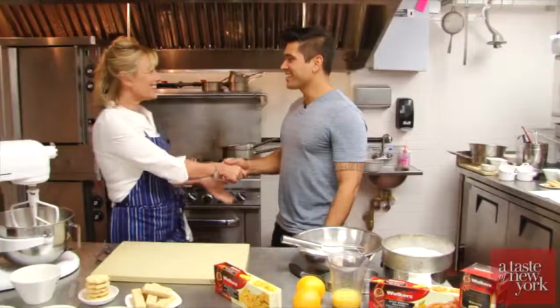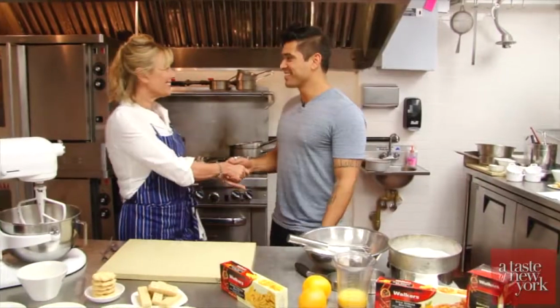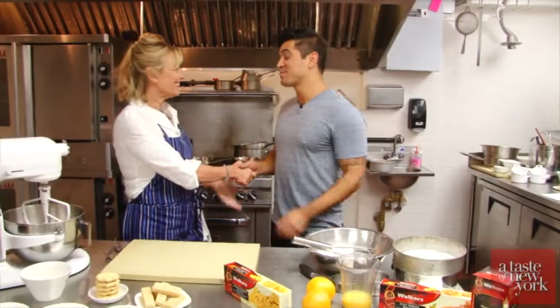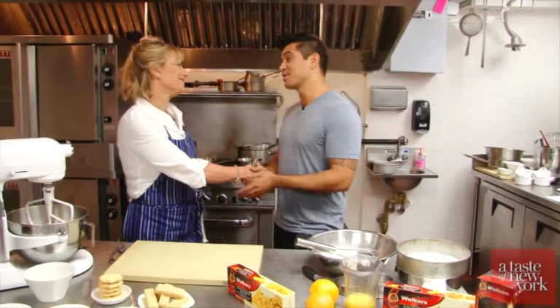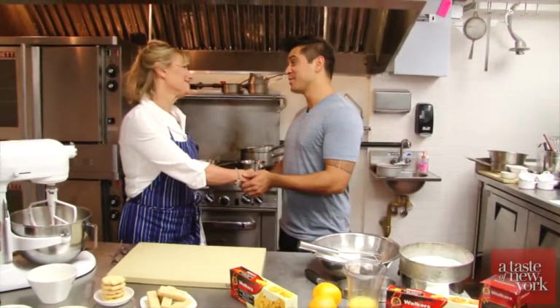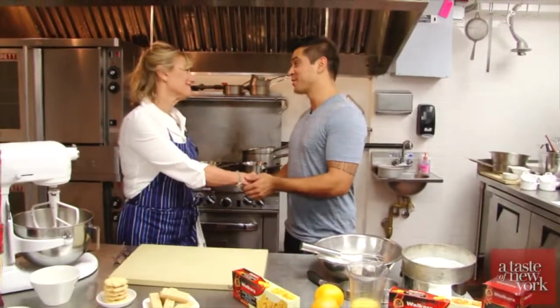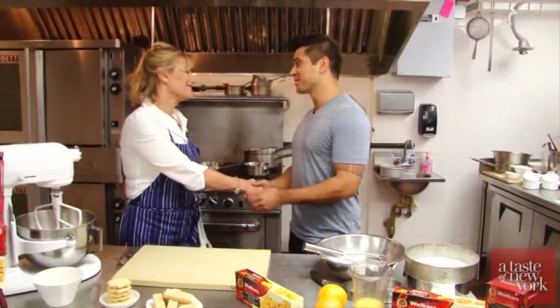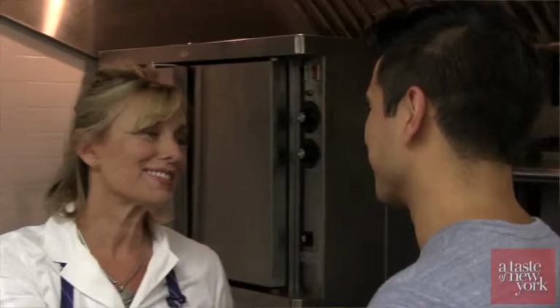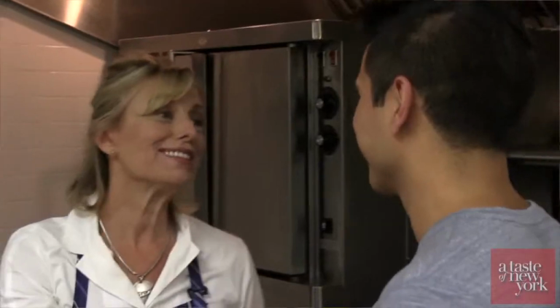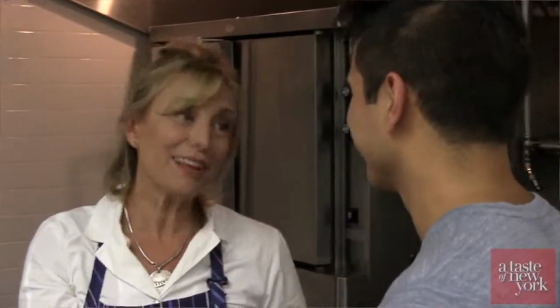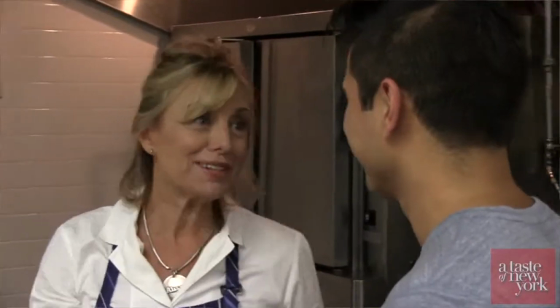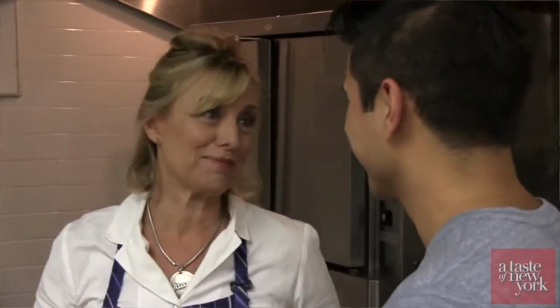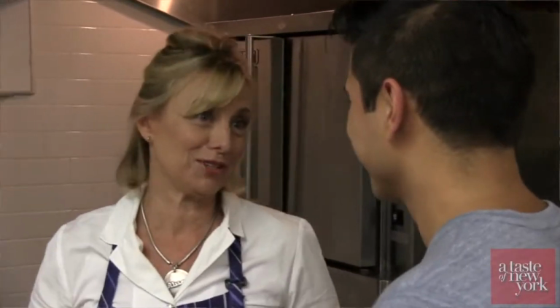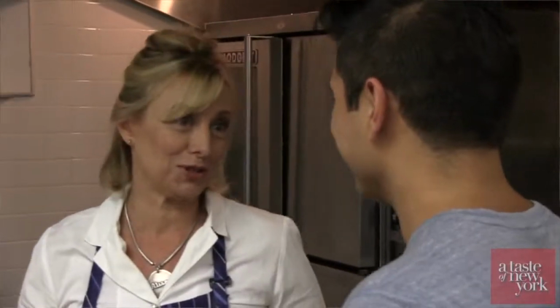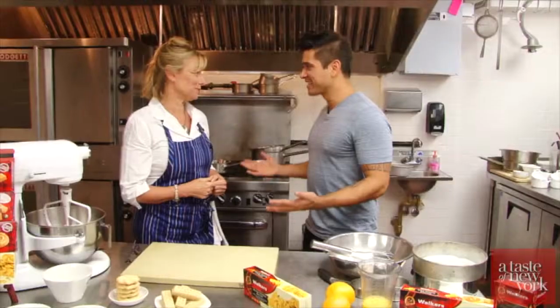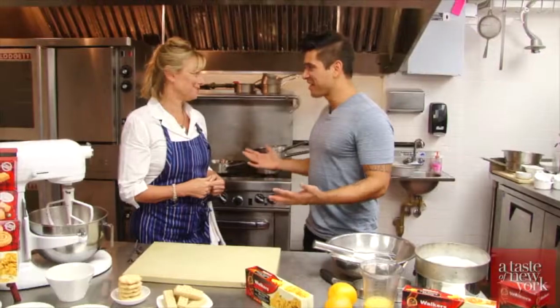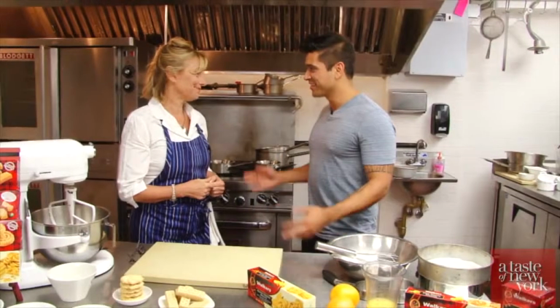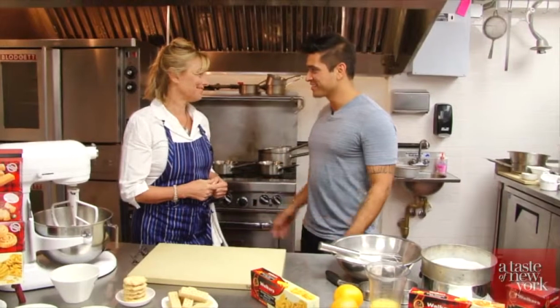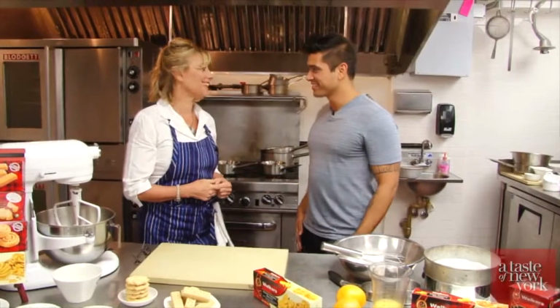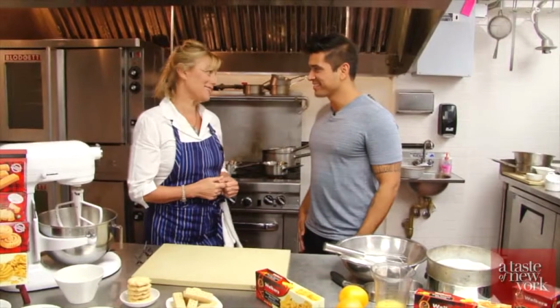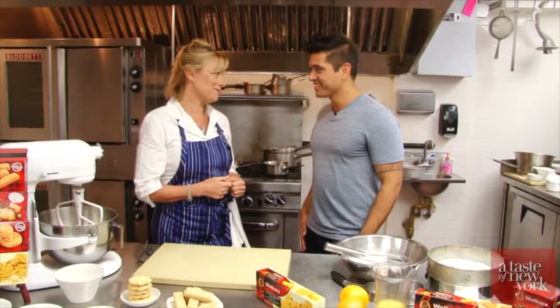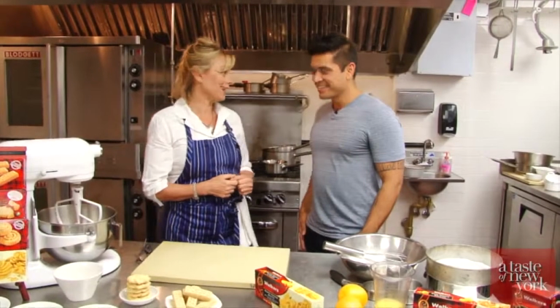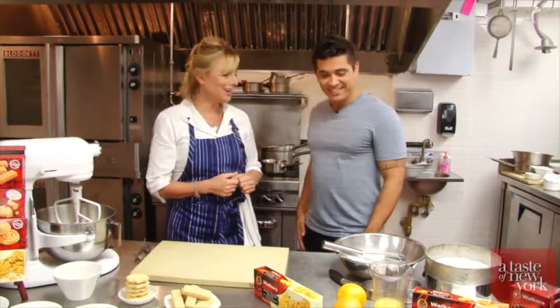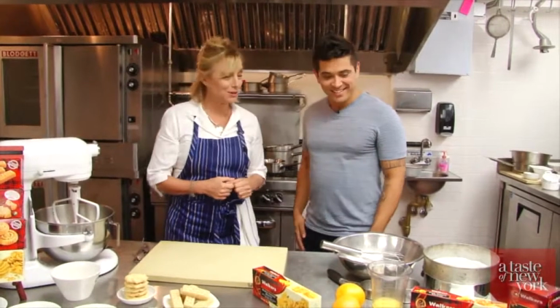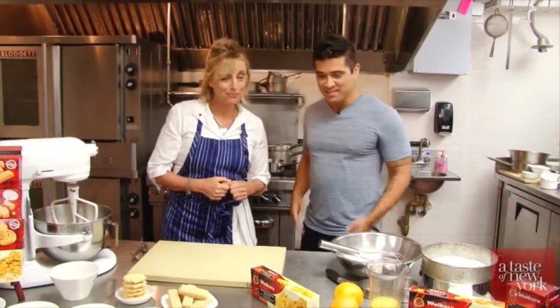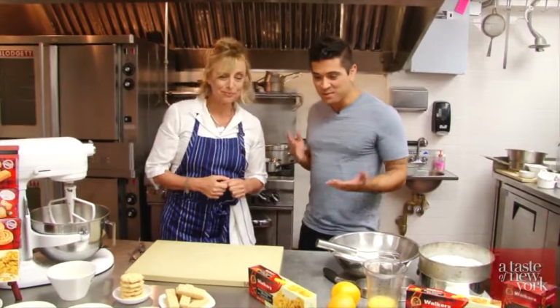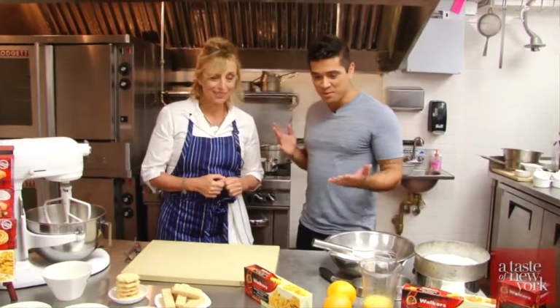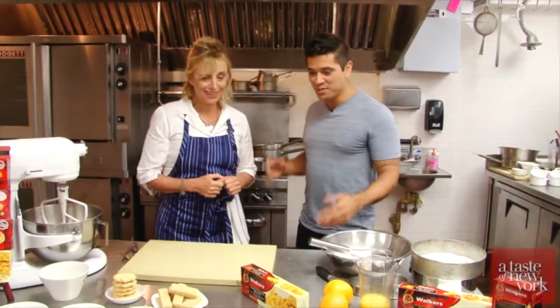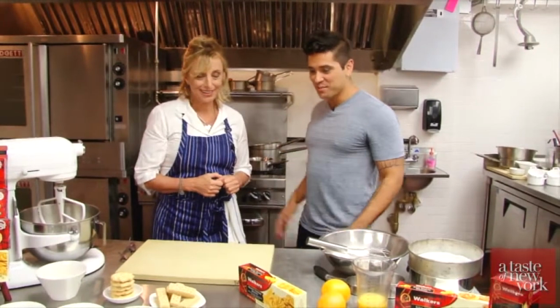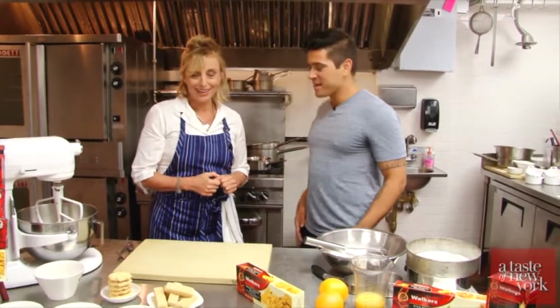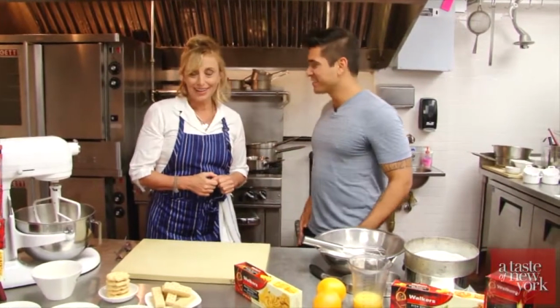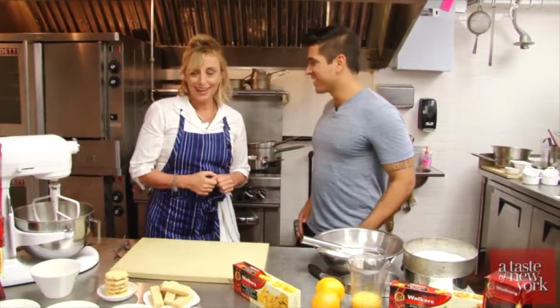Allison, a pleasure to meet you. So lovely to meet you too. Thanks for having us. Thank you for being here.